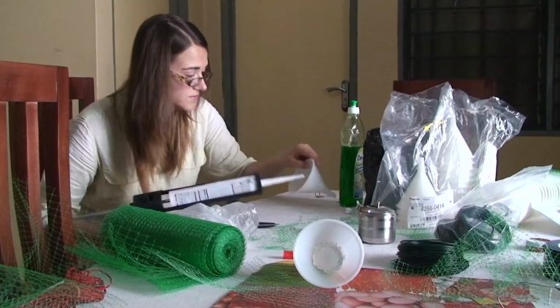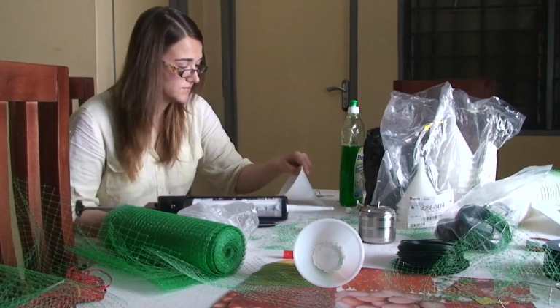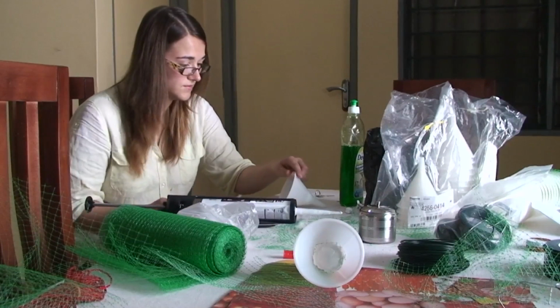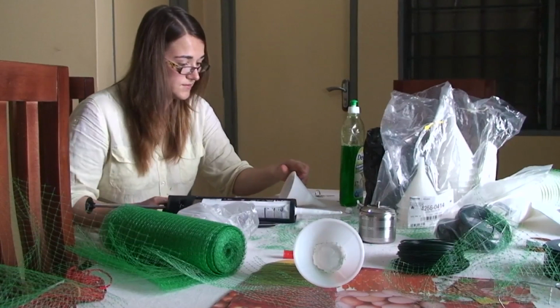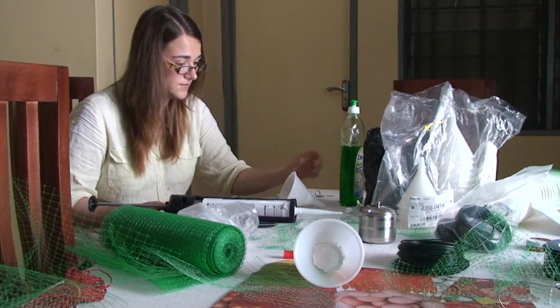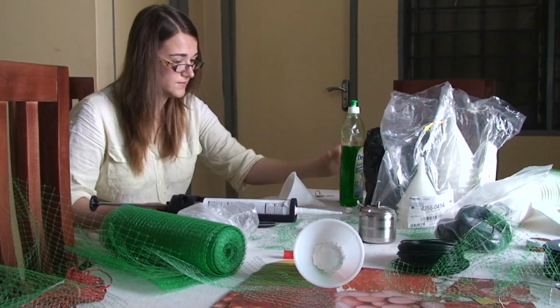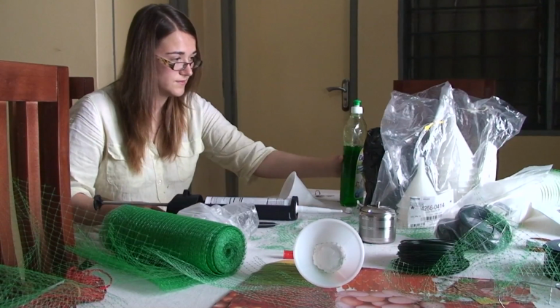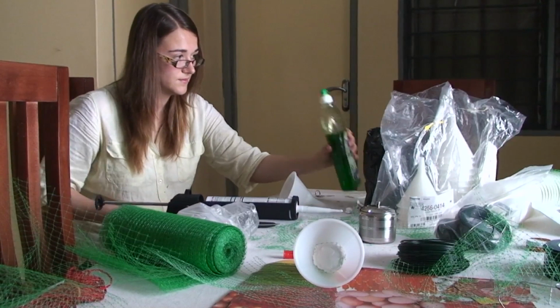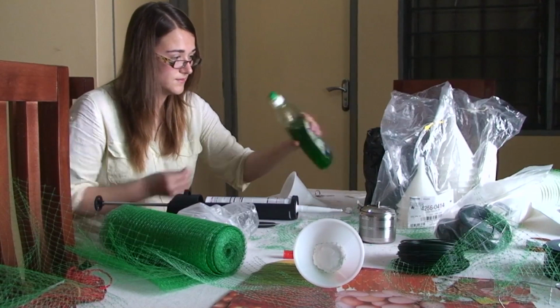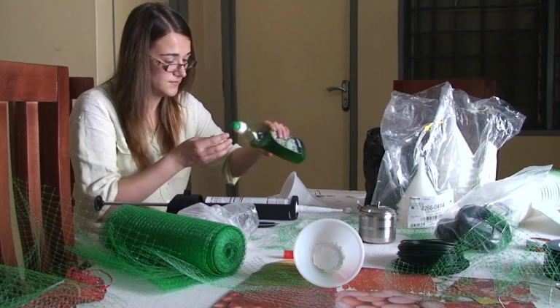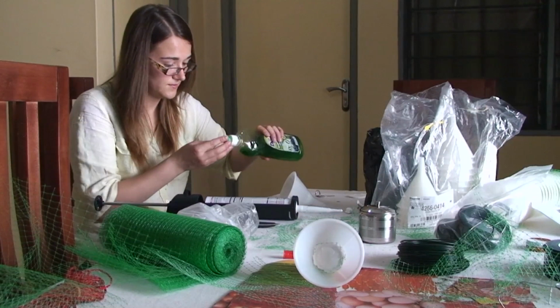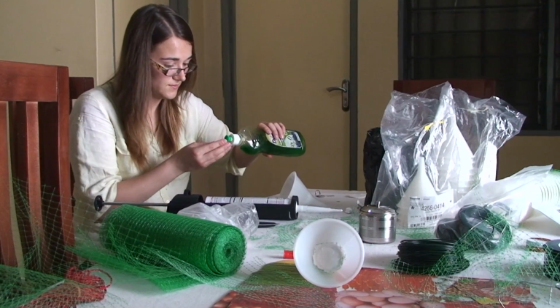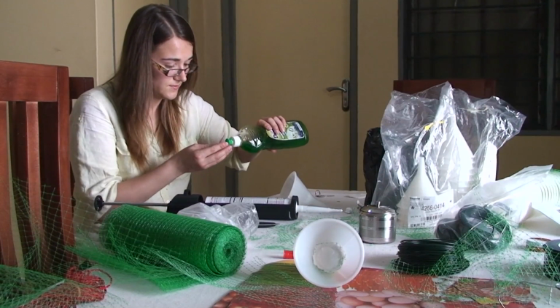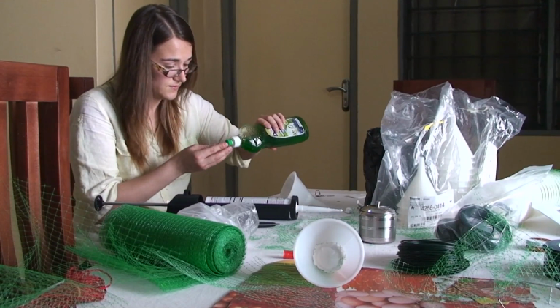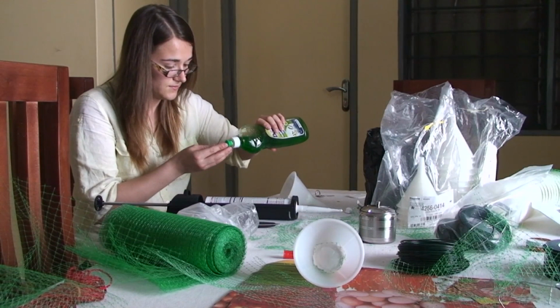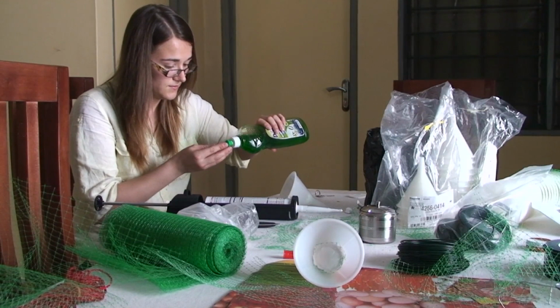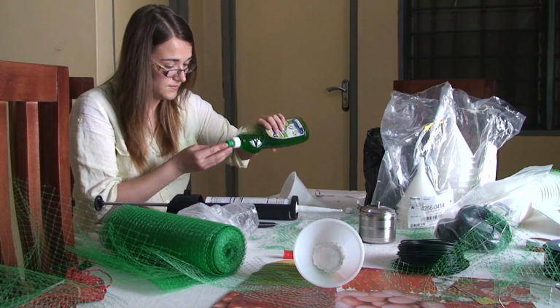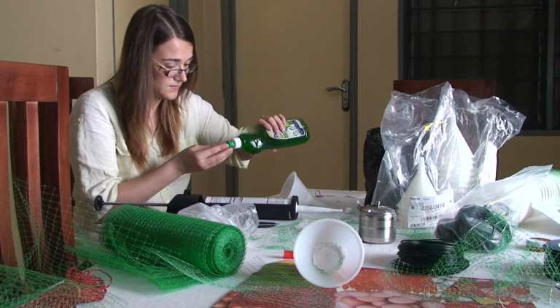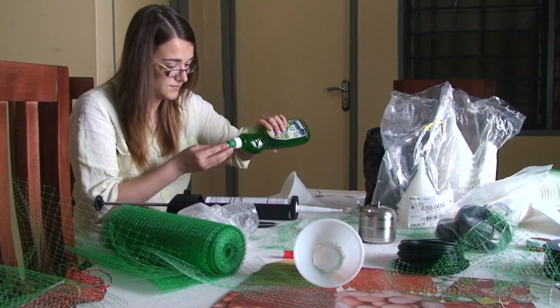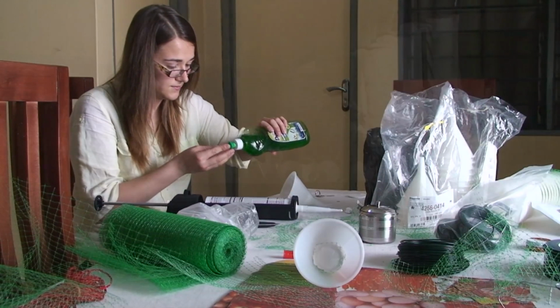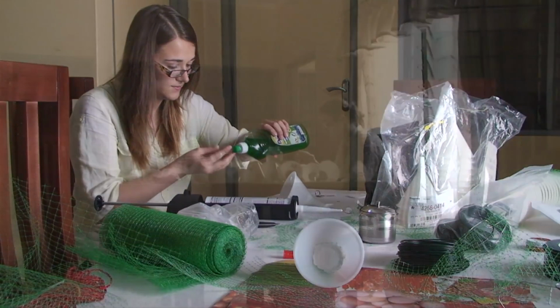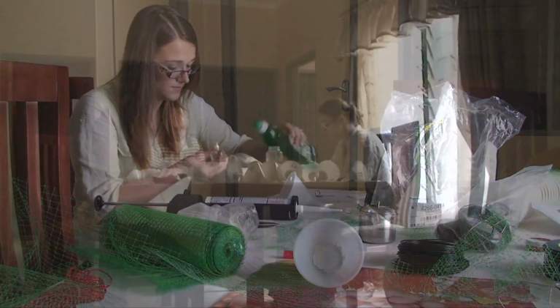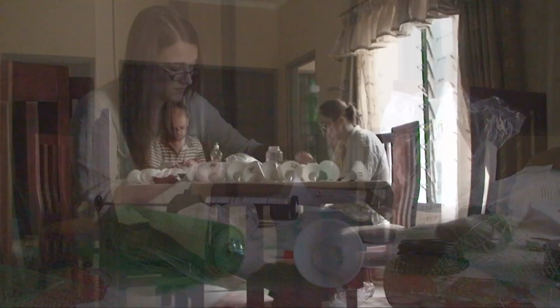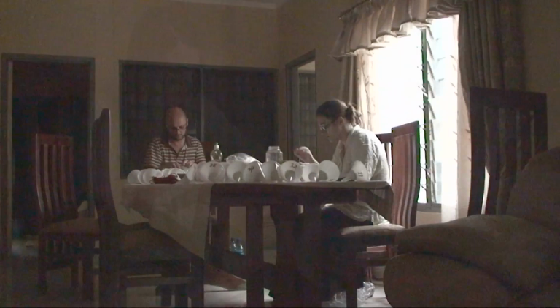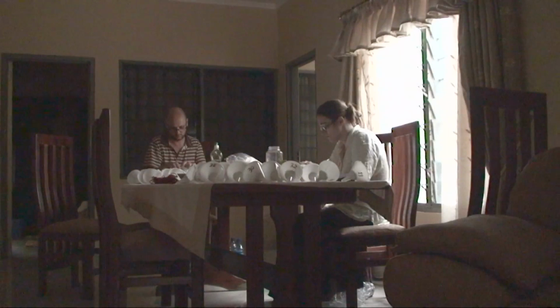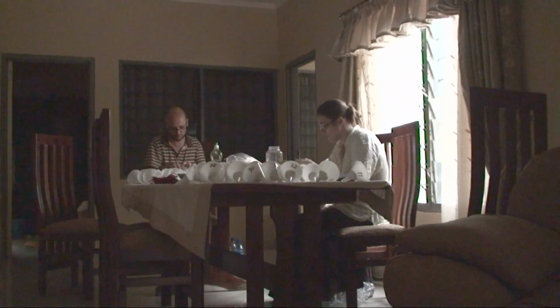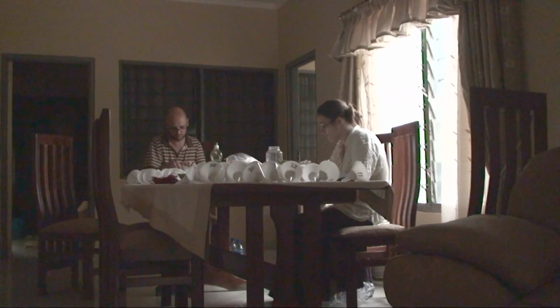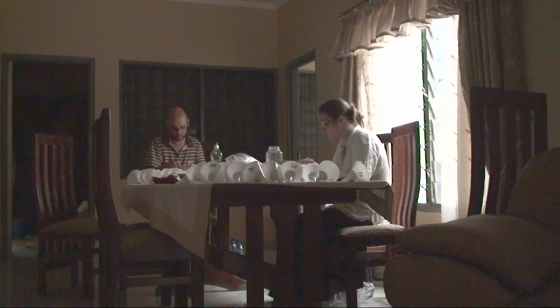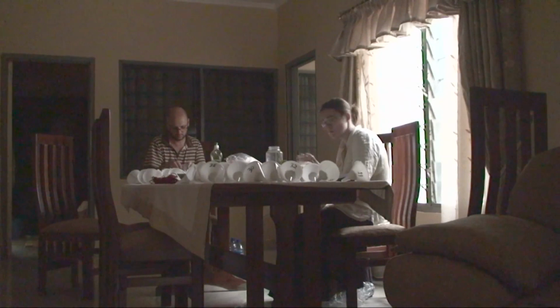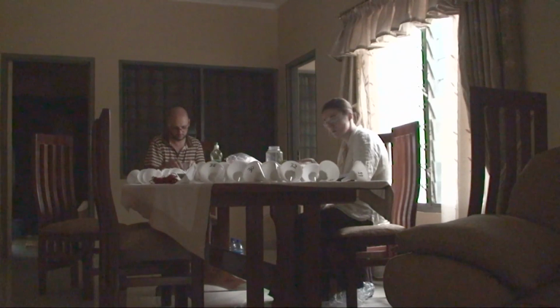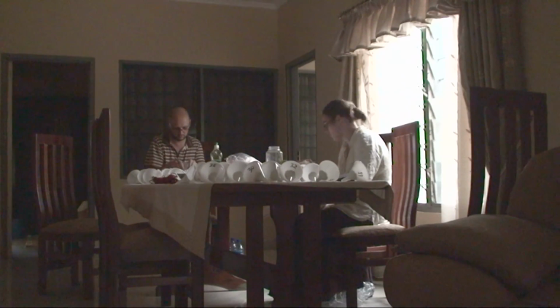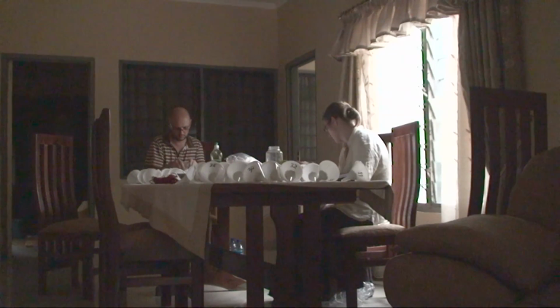Our first weekend was spent making pollen traps. We needed 96 and this kept us occupied through the days and into the evenings.